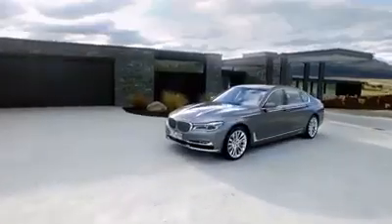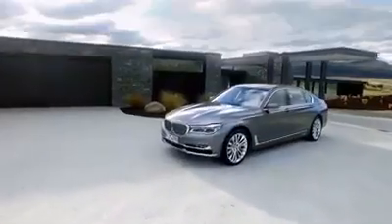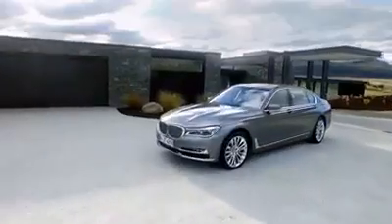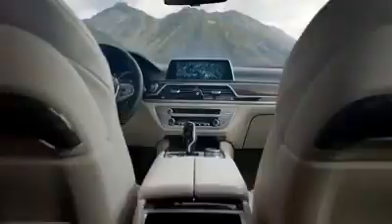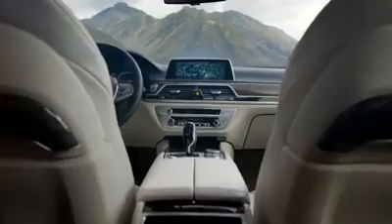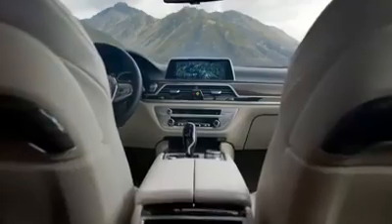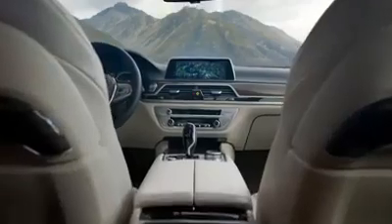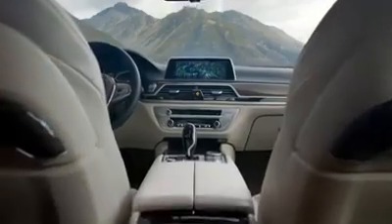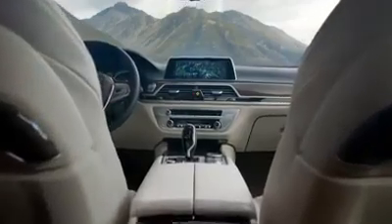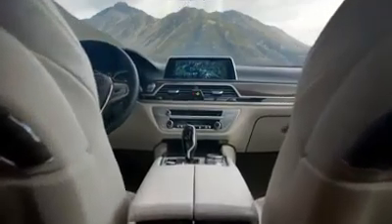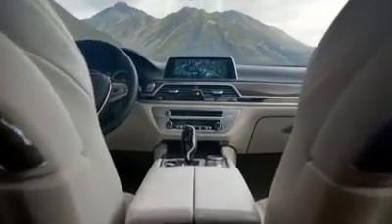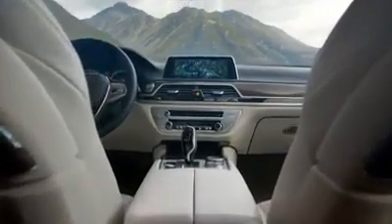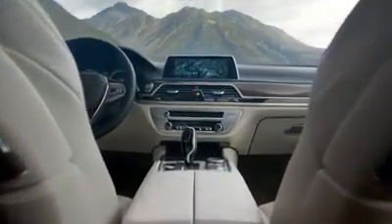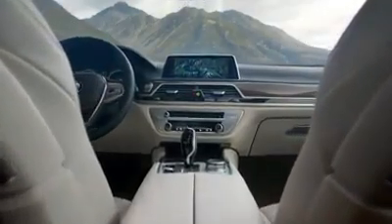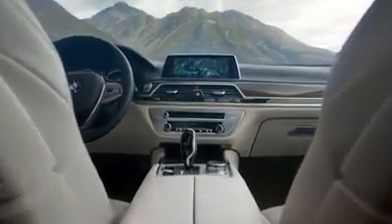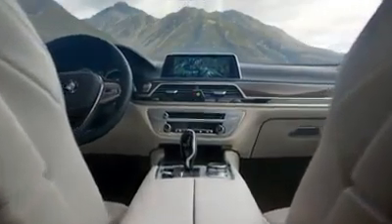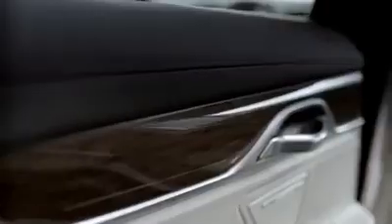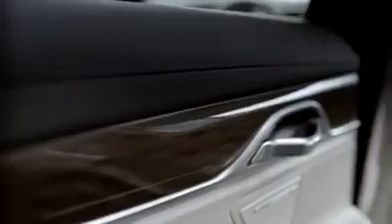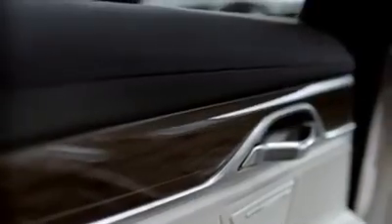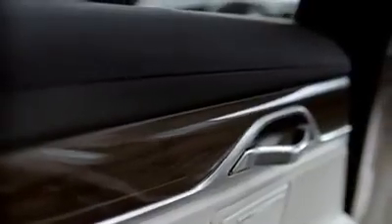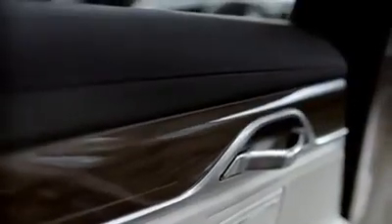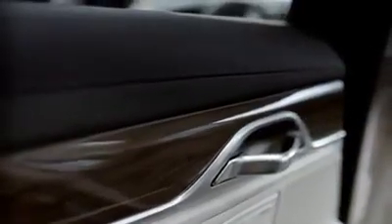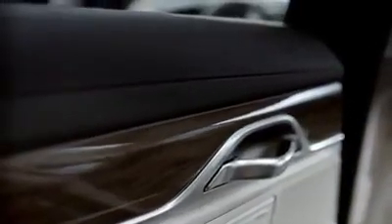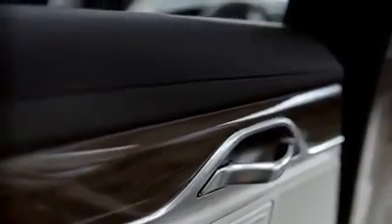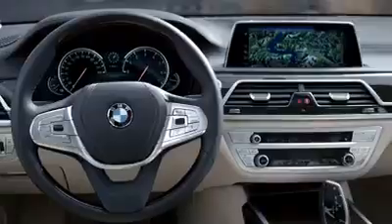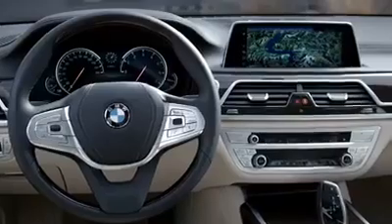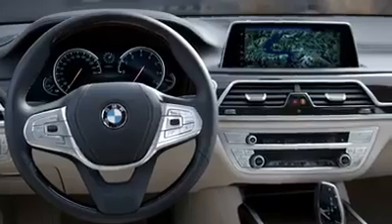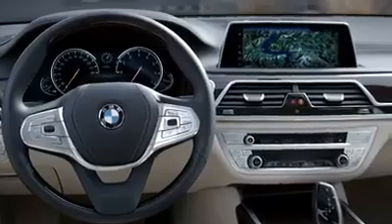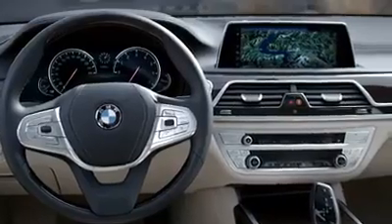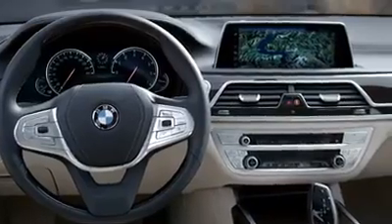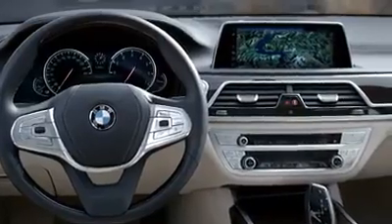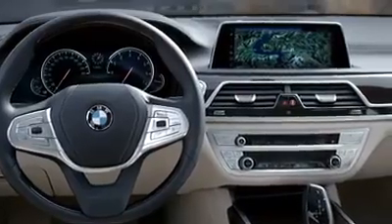This is how luxury should look like today: high quality materials, craftsmanship, beautifully designed — you immediately feel comfortable.